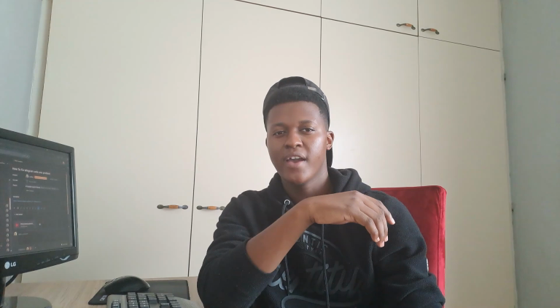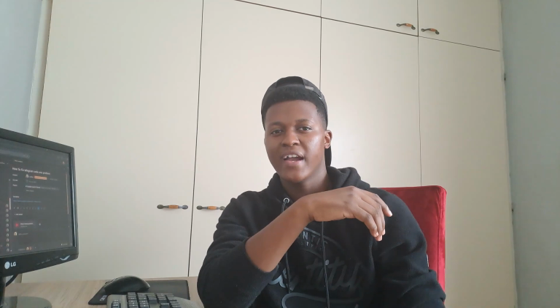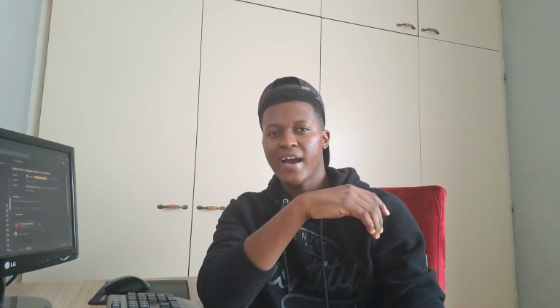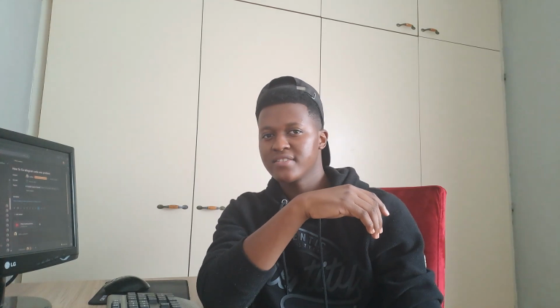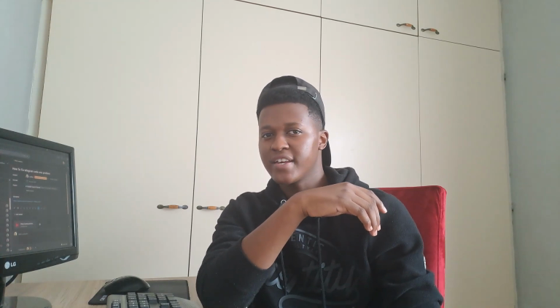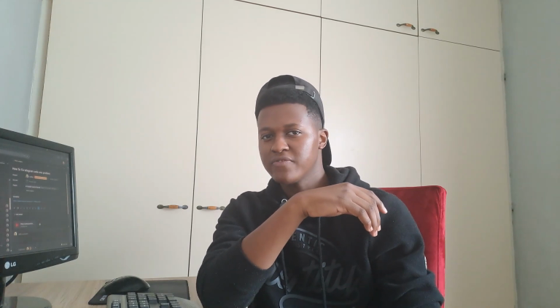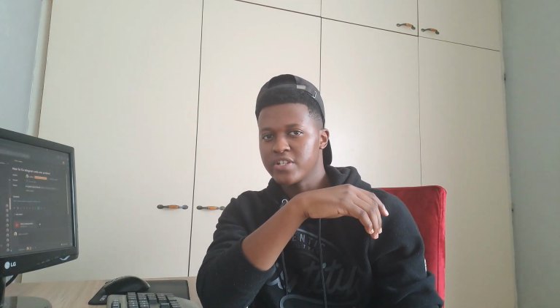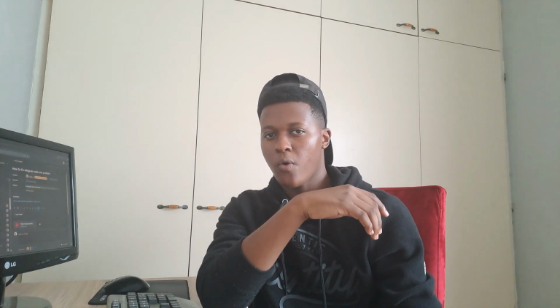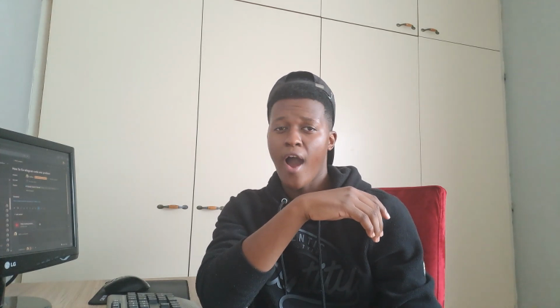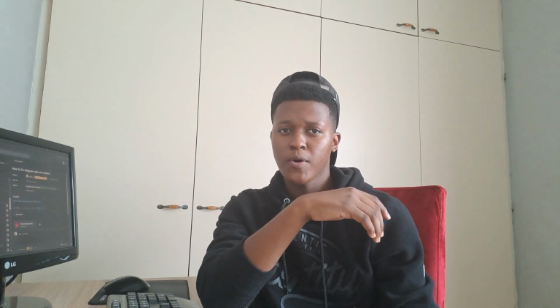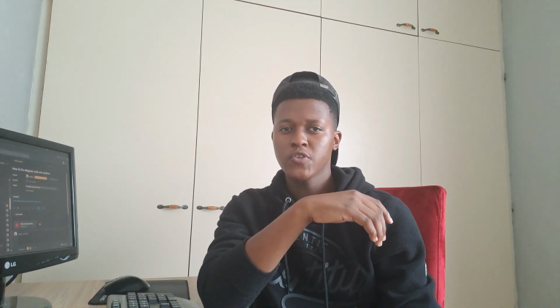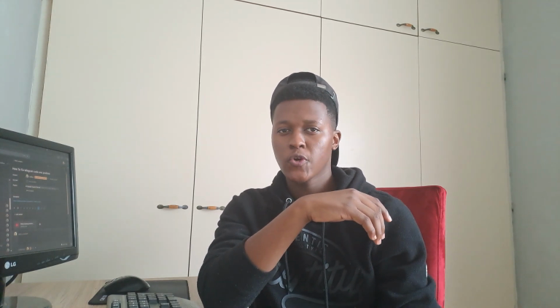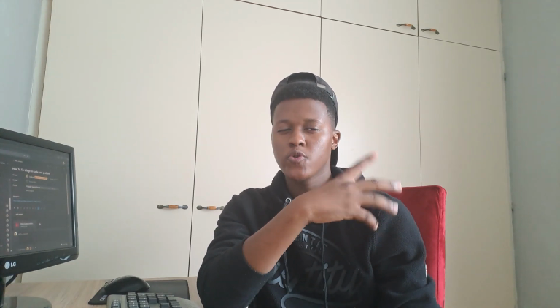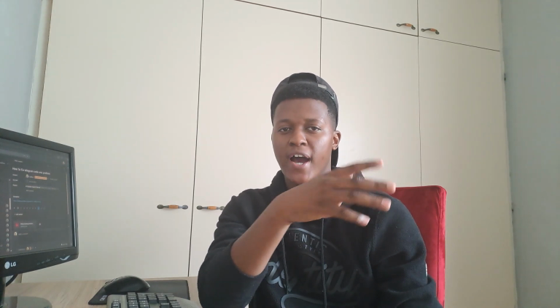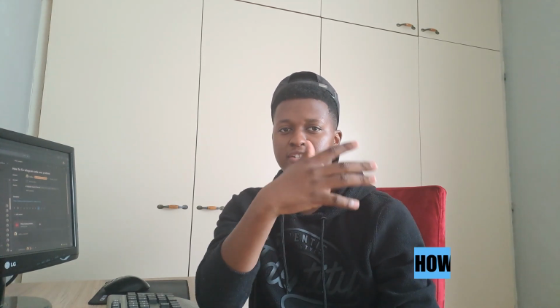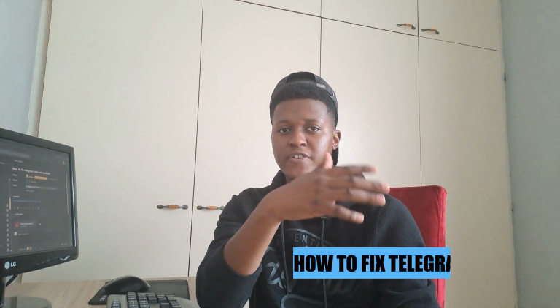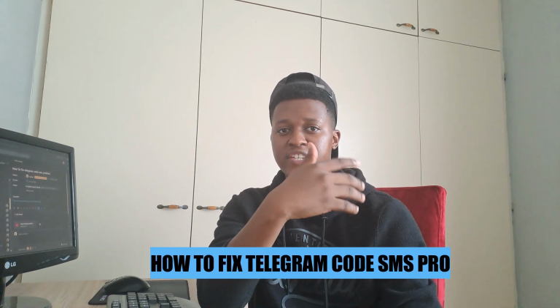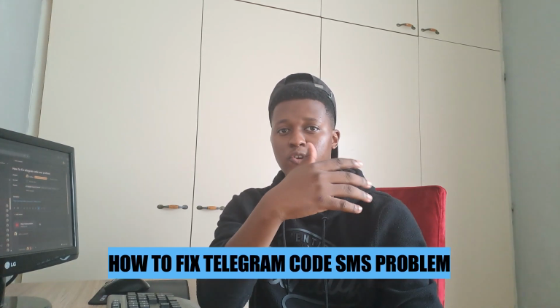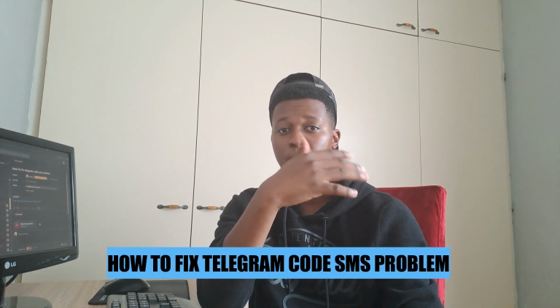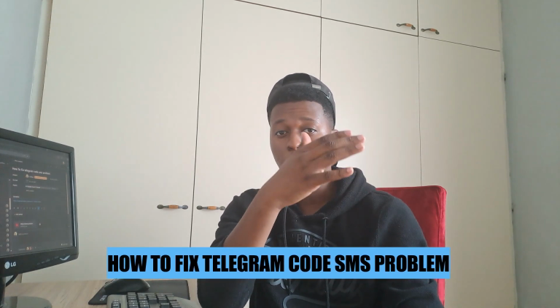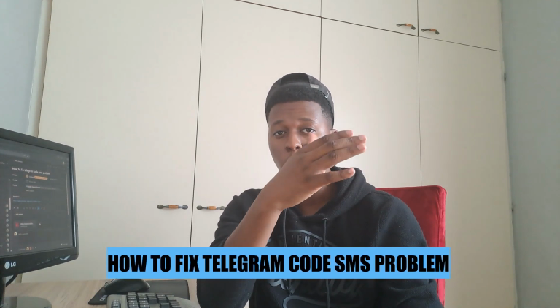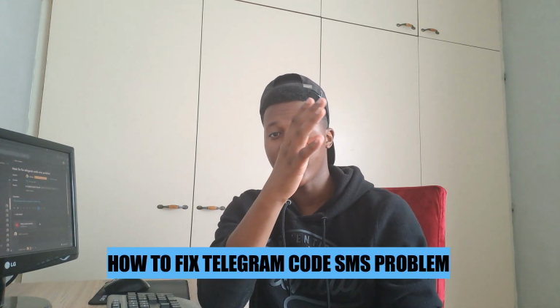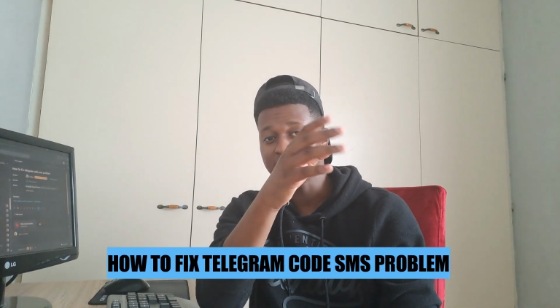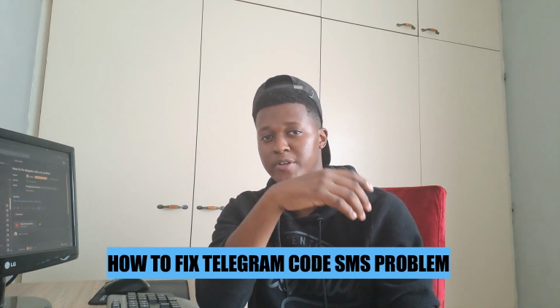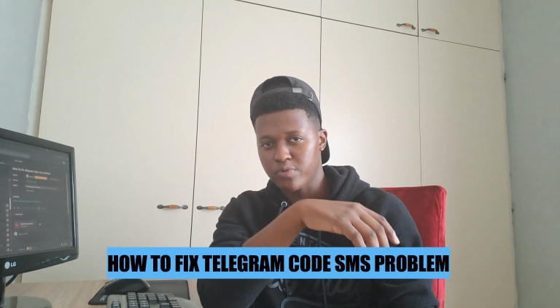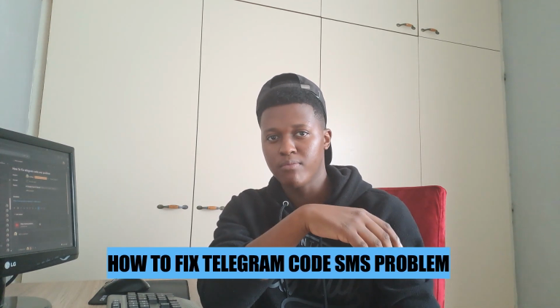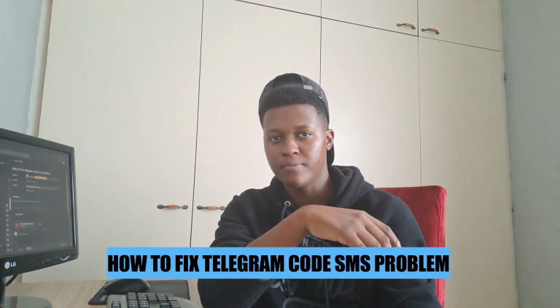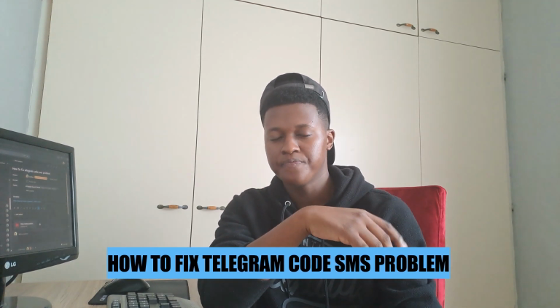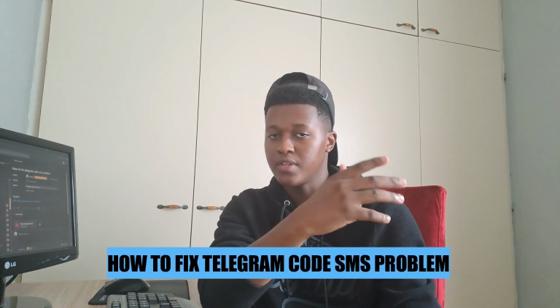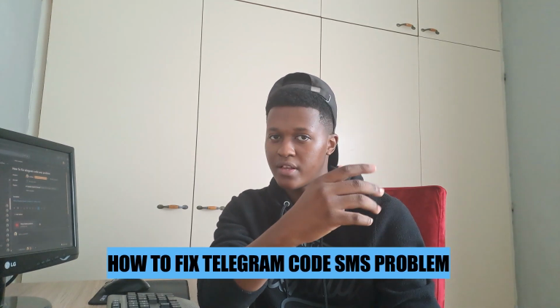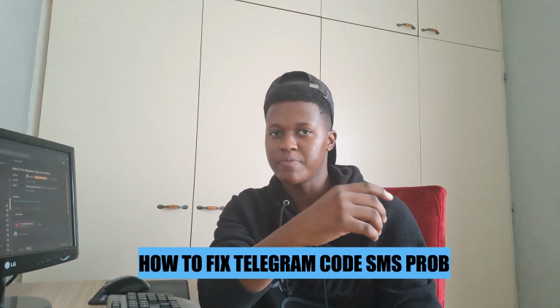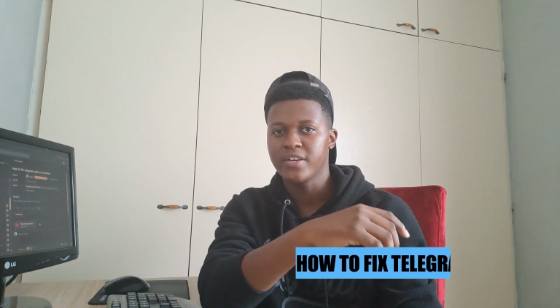Hey guys, in today's video I'm going to show you how to fix the Telegram code SMS problem. Let's begin.